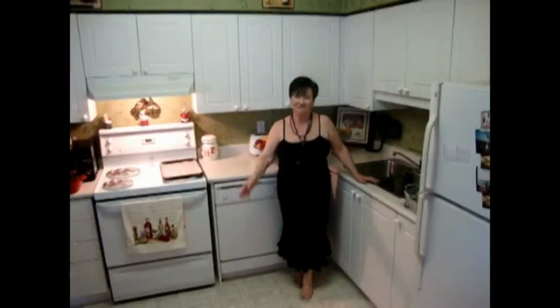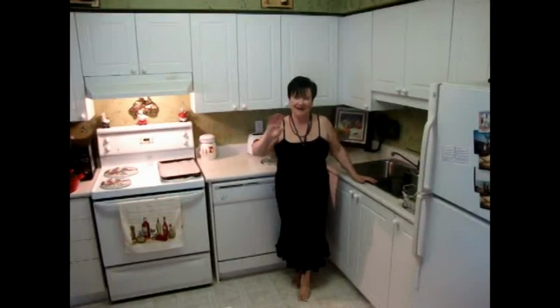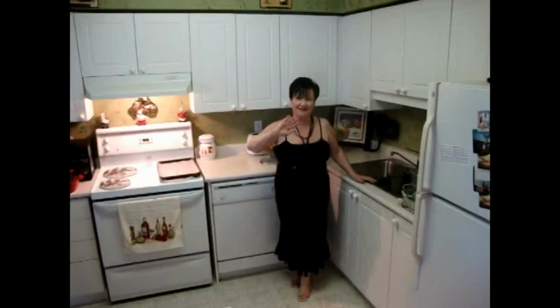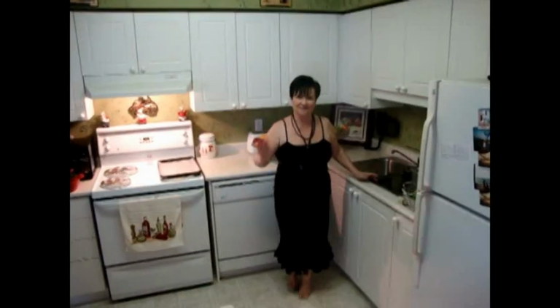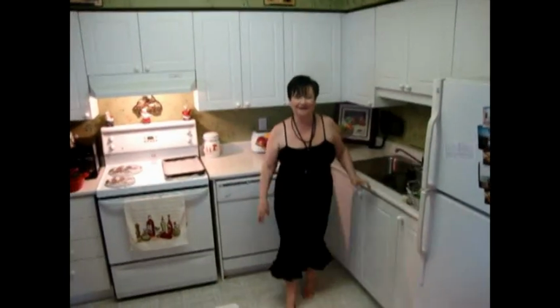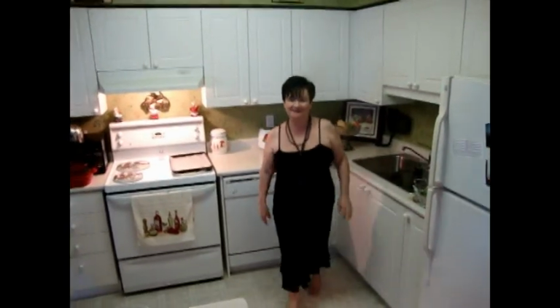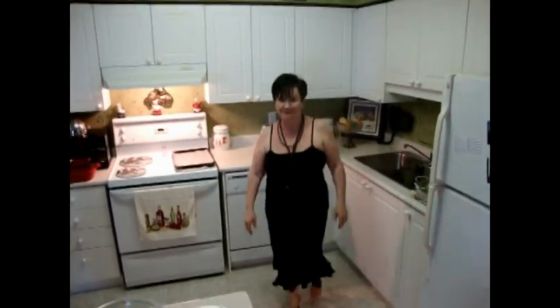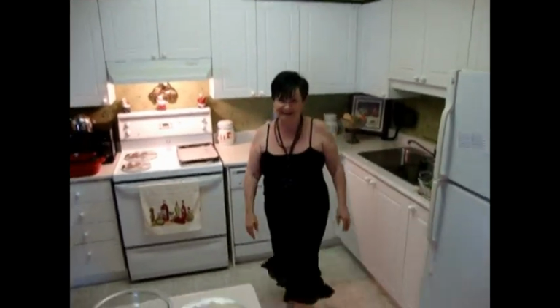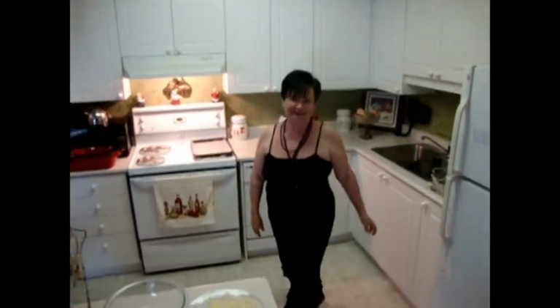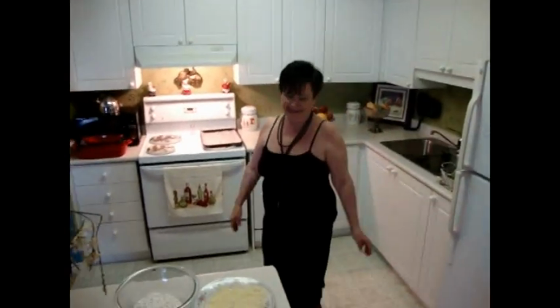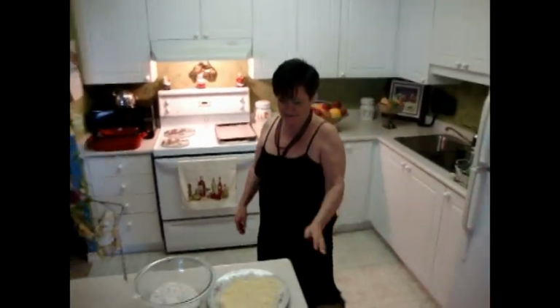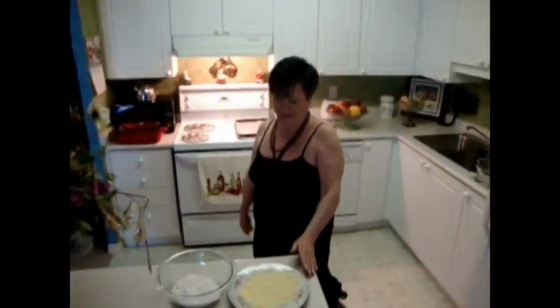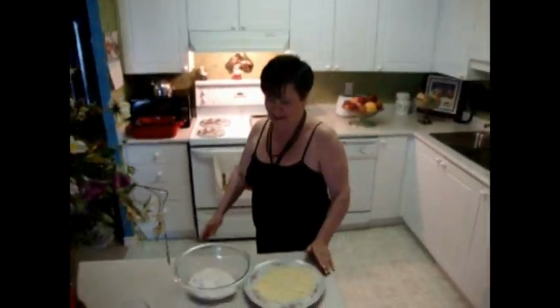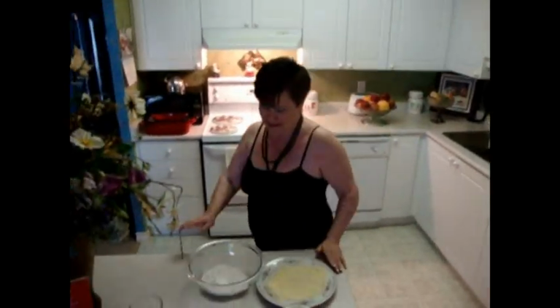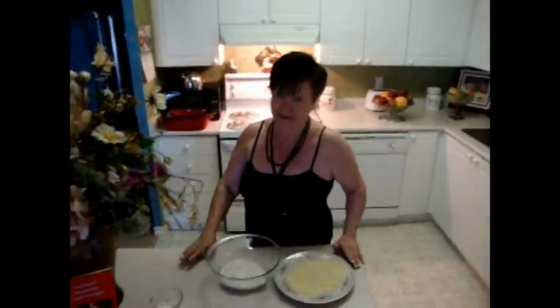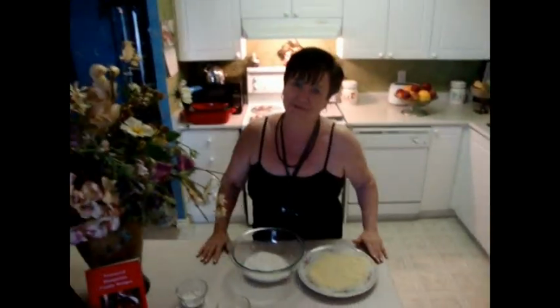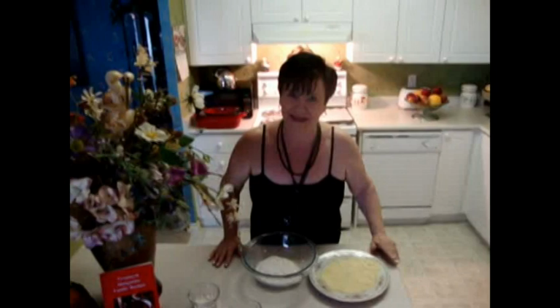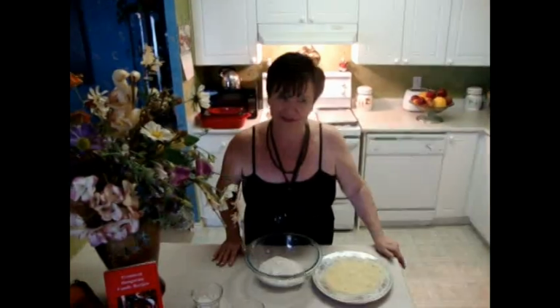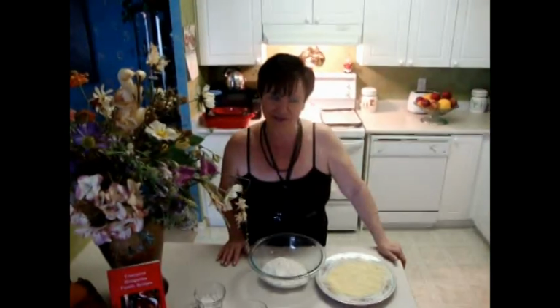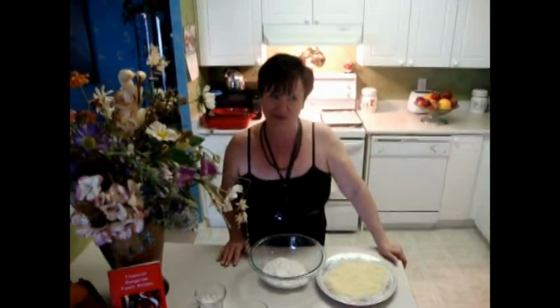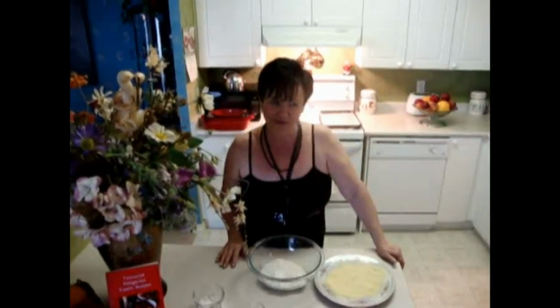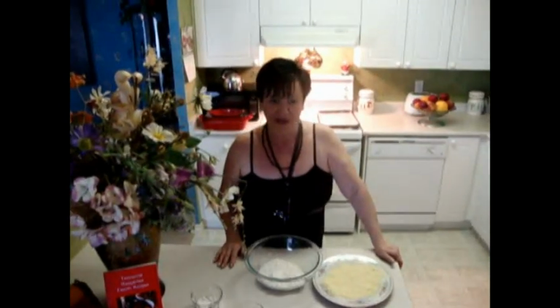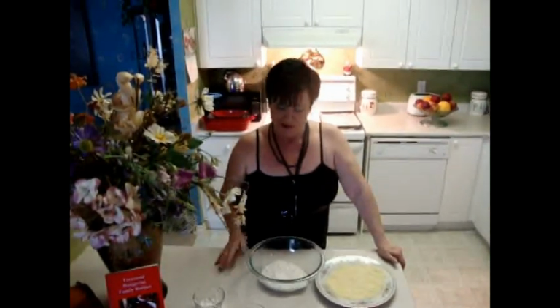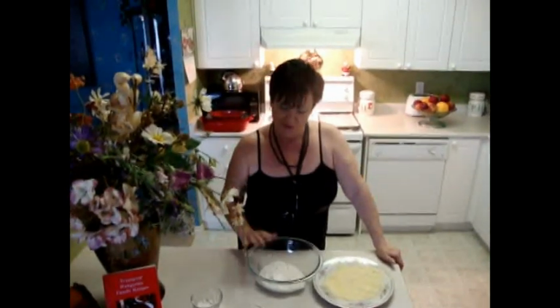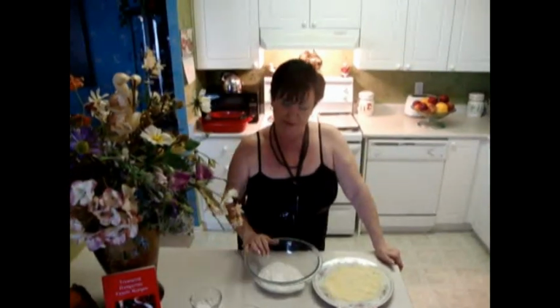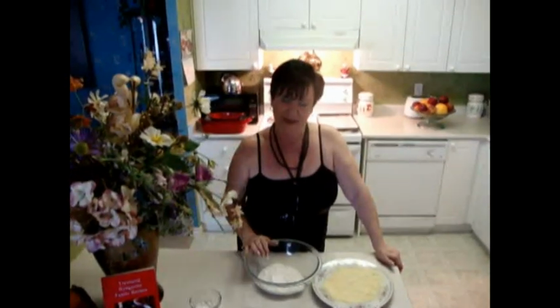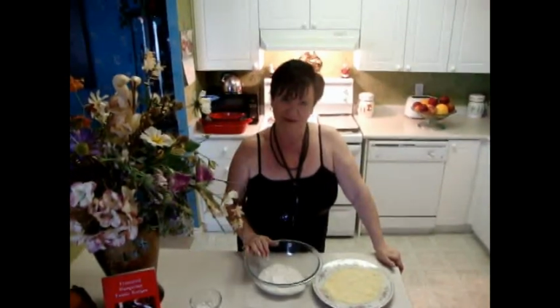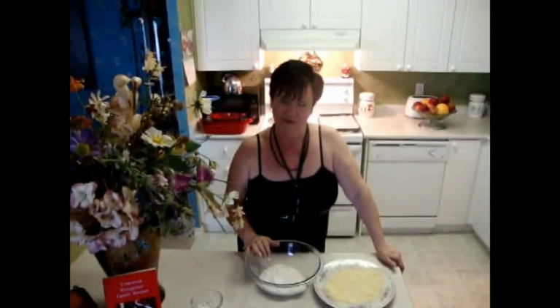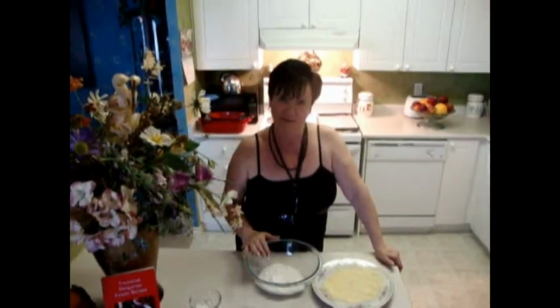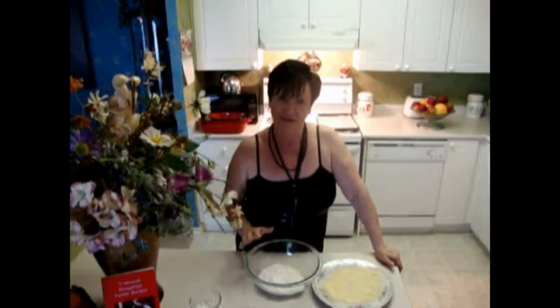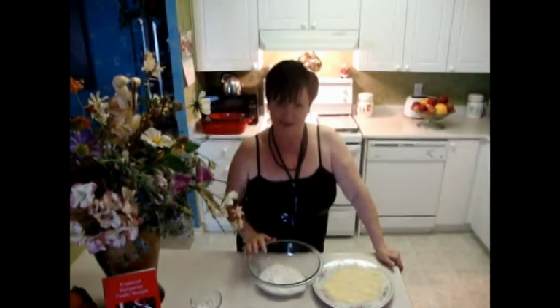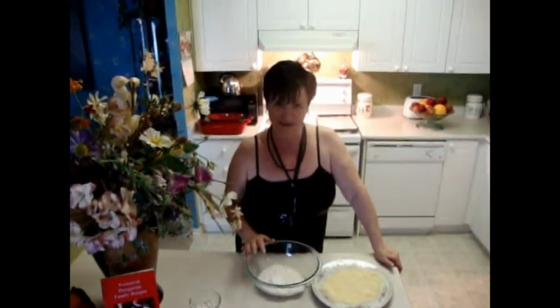Hi, my name is Stella Marta Radix. Today I'm here because I would like to show you how I make a cheese stick.